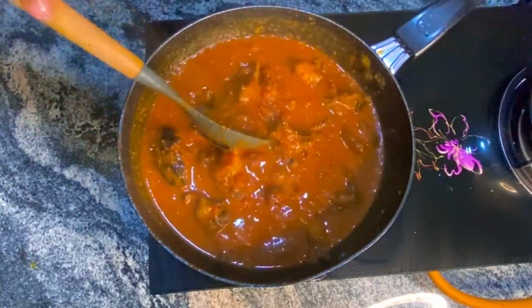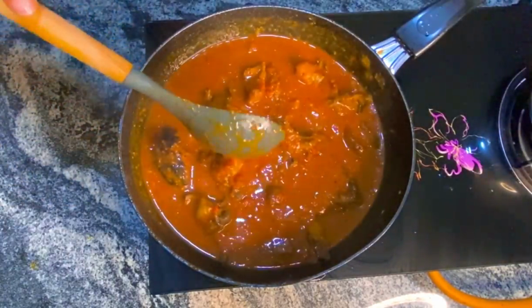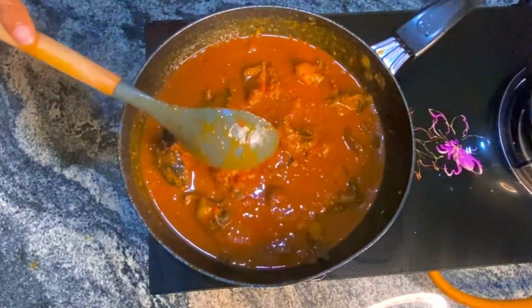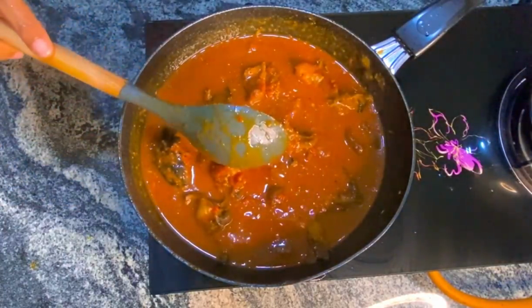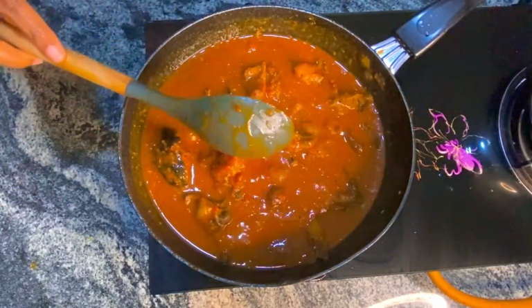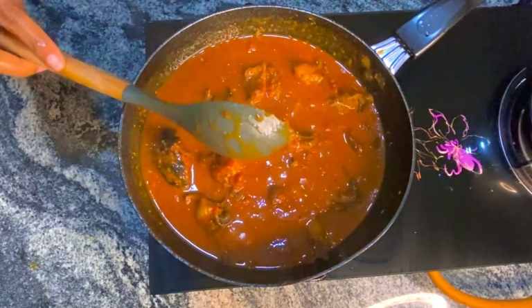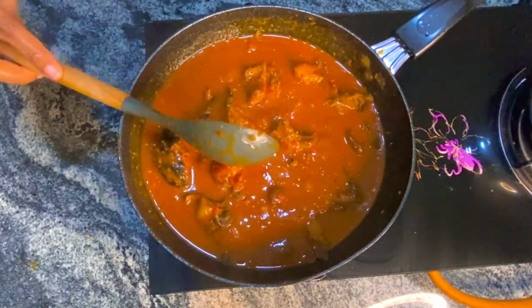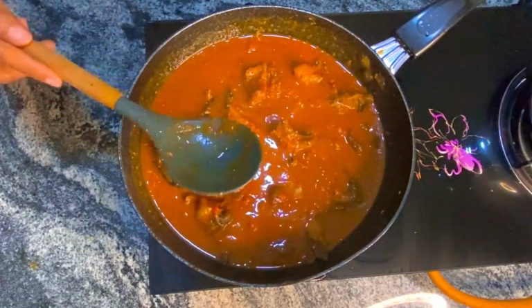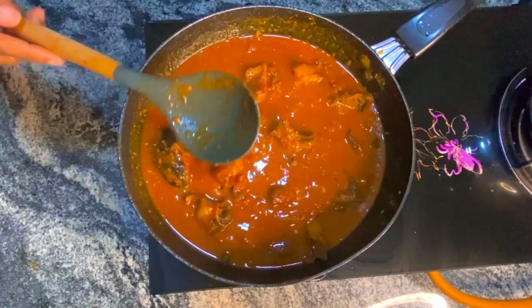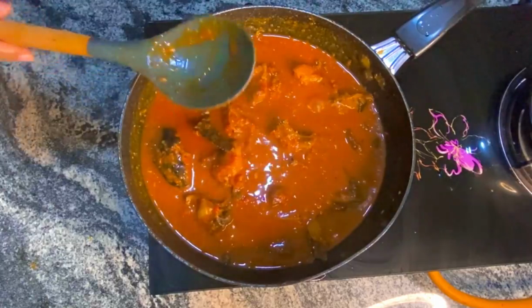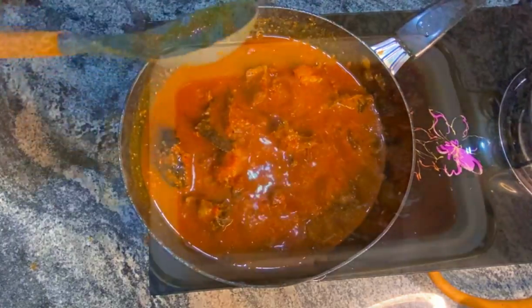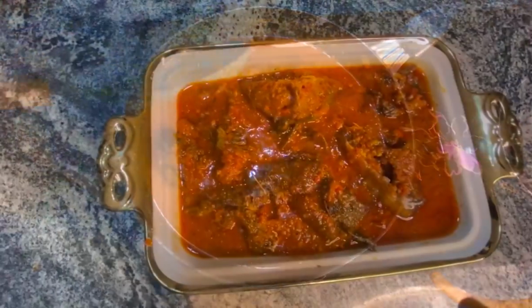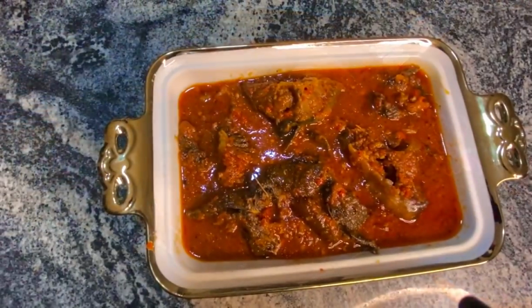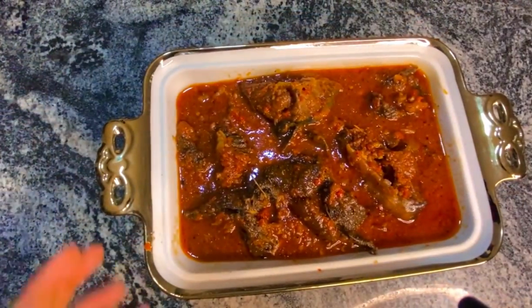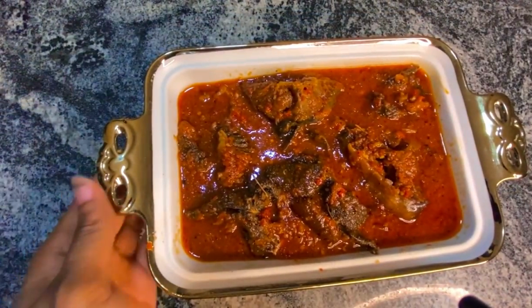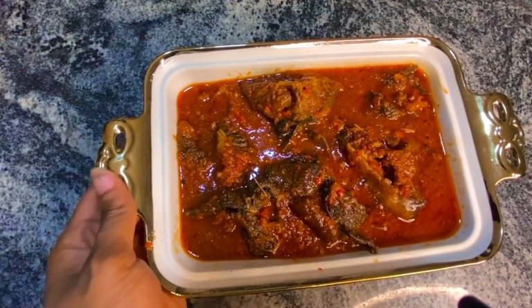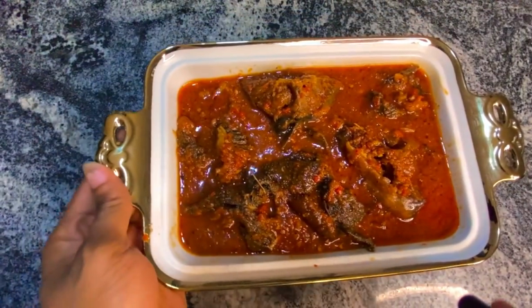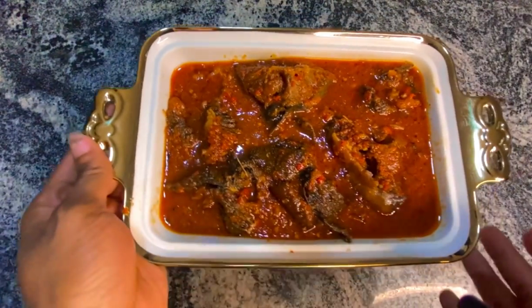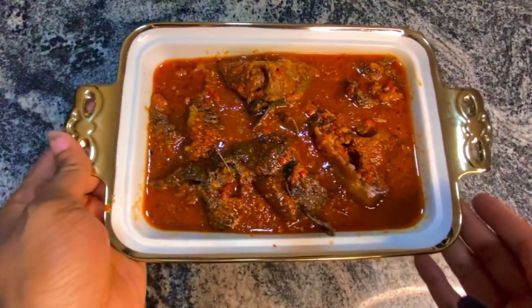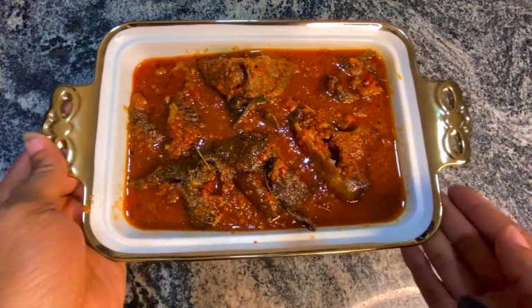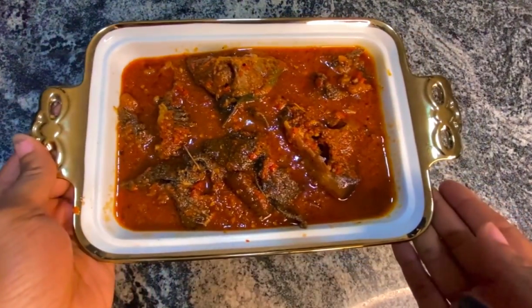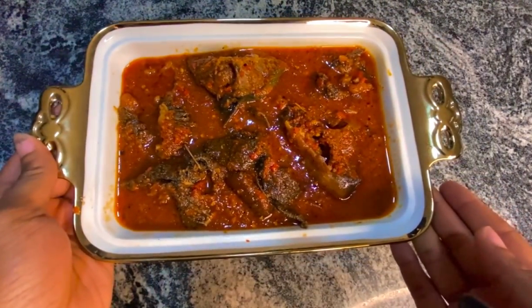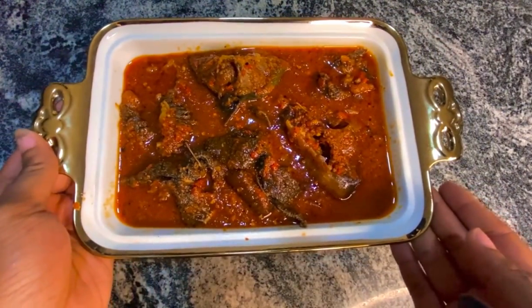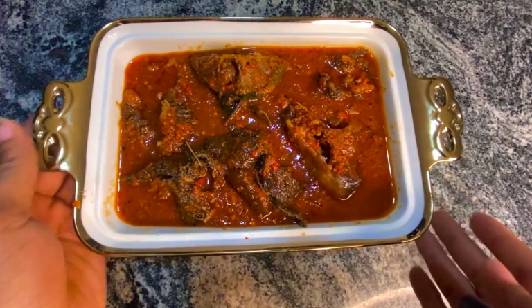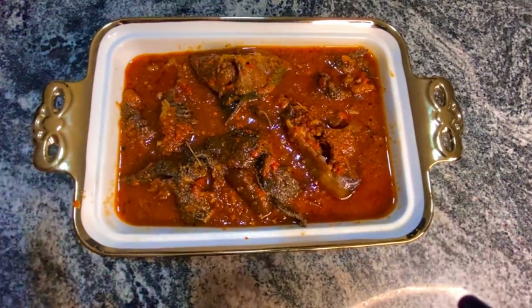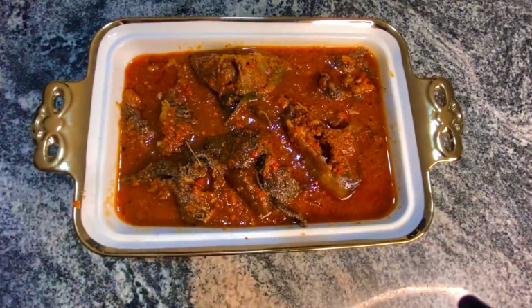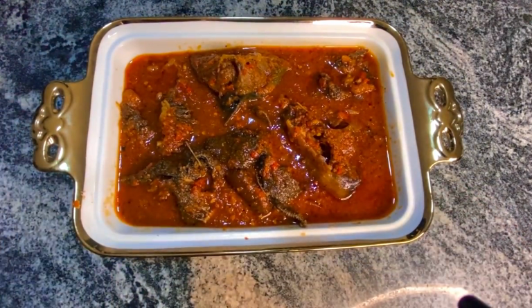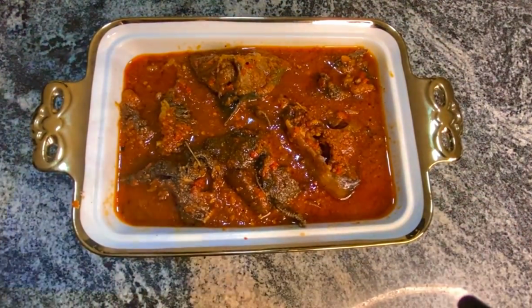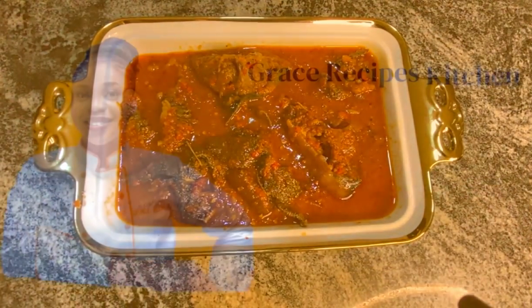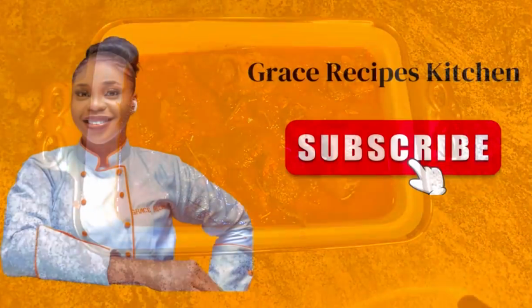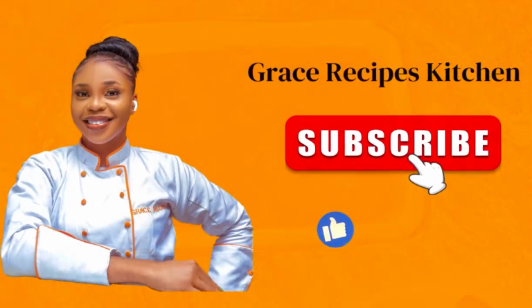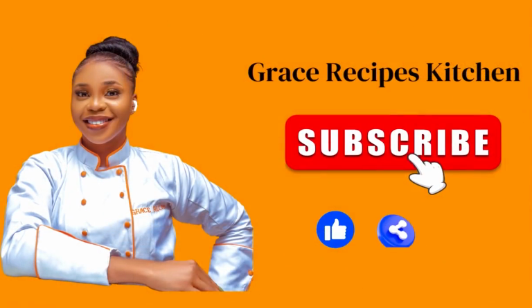And our buka stew is ready! Hope you like this. Let me know in the comment section. Later.